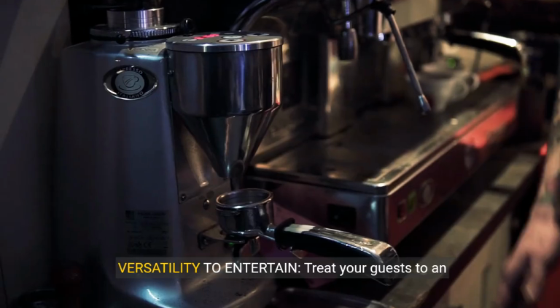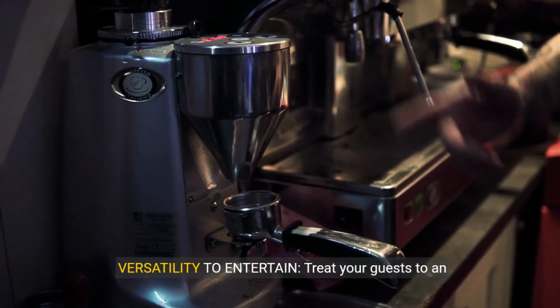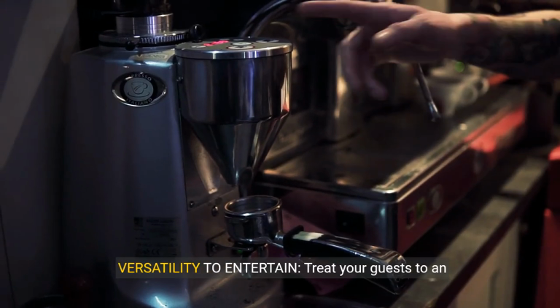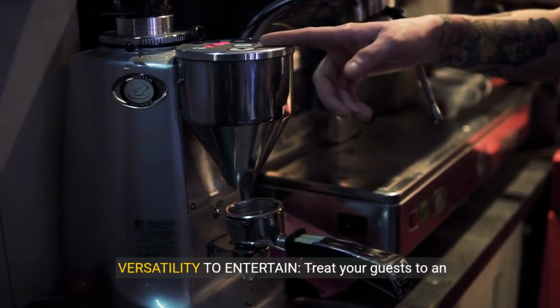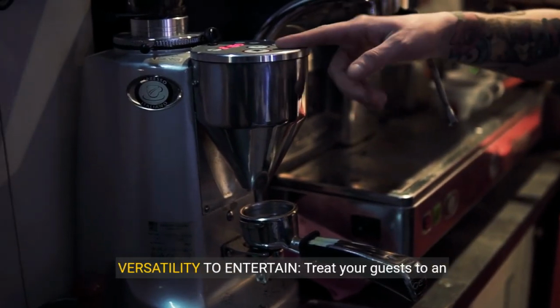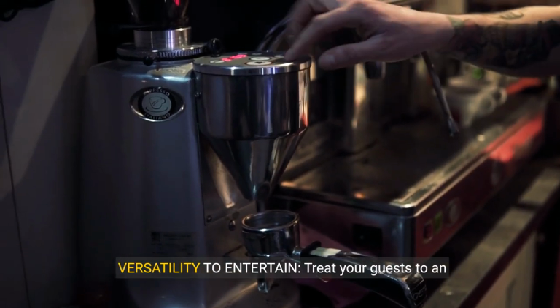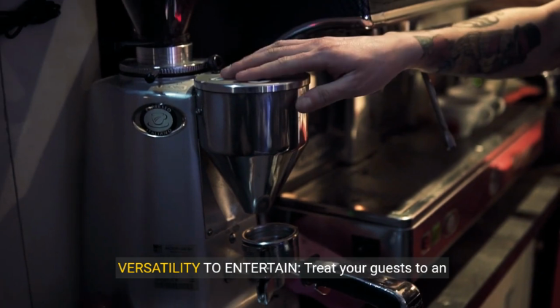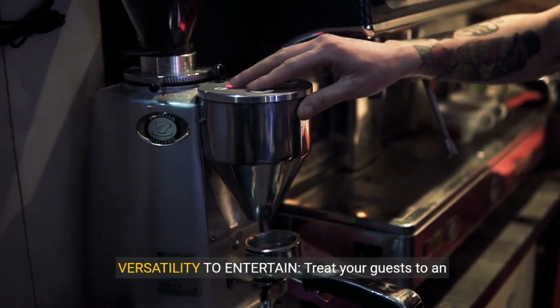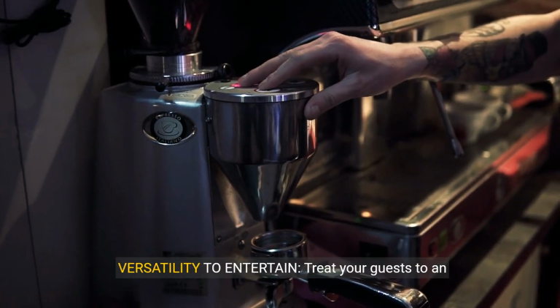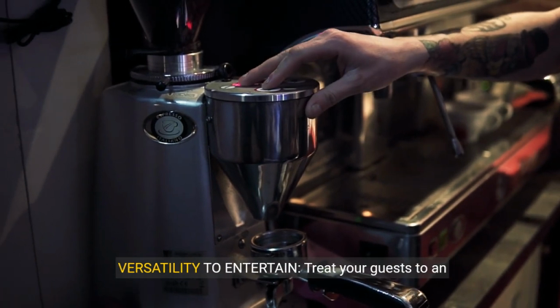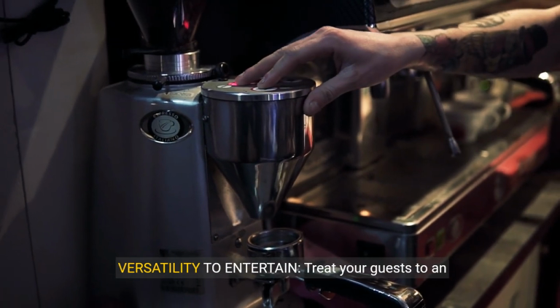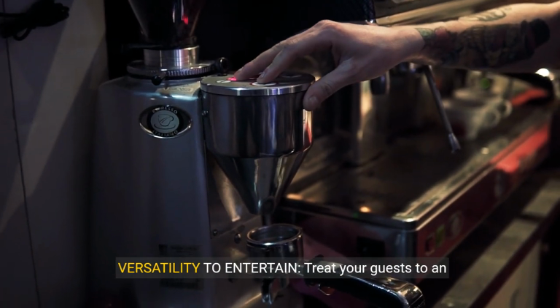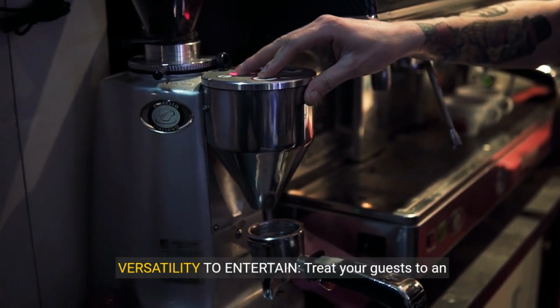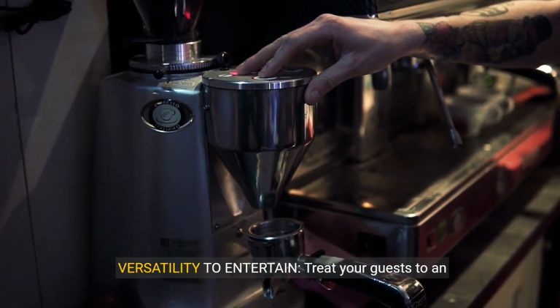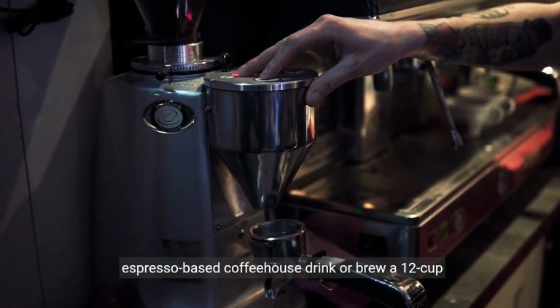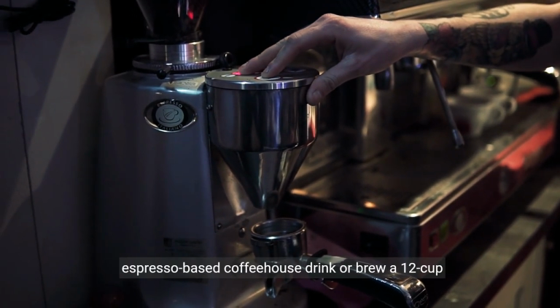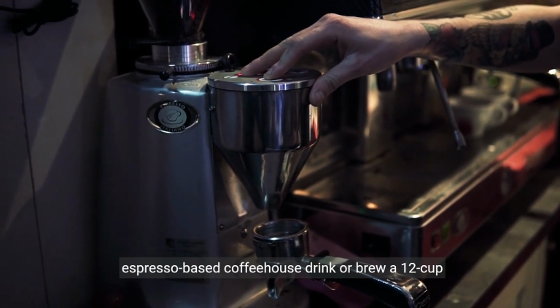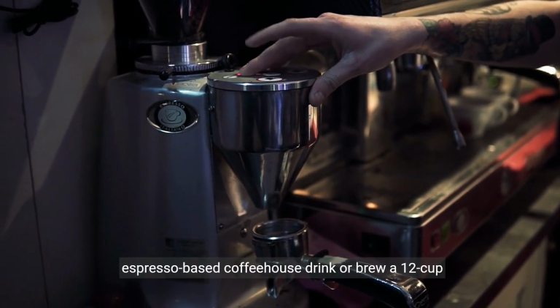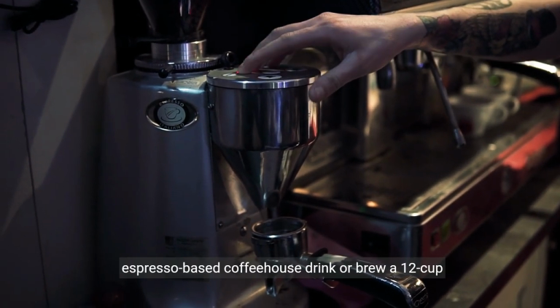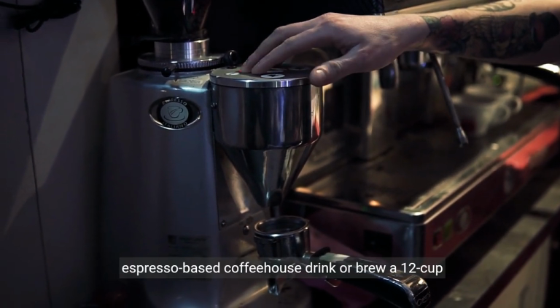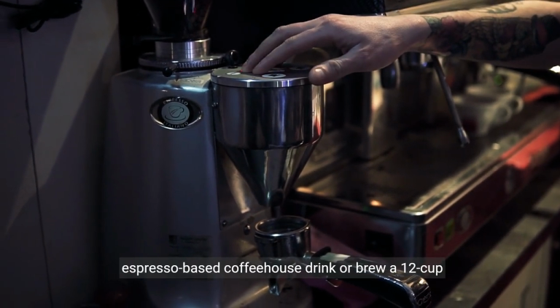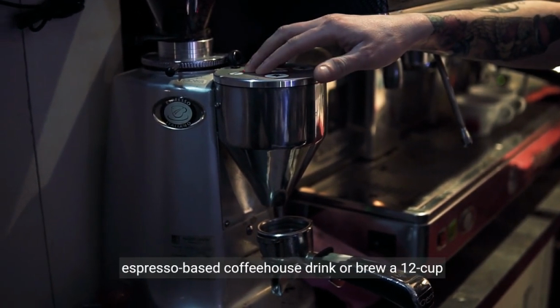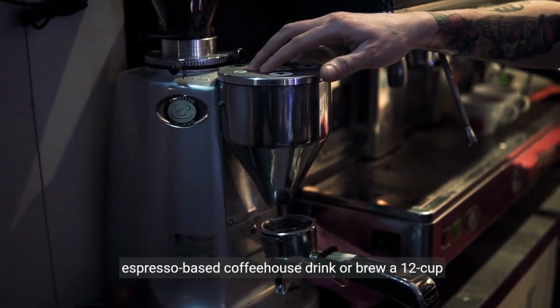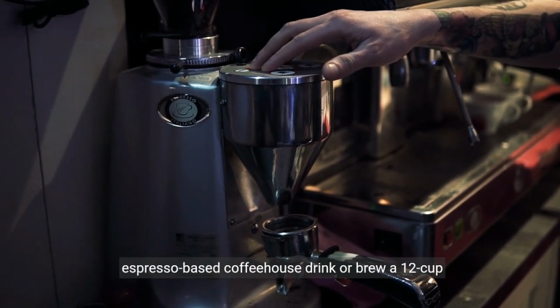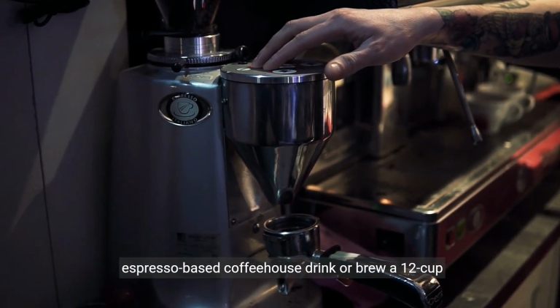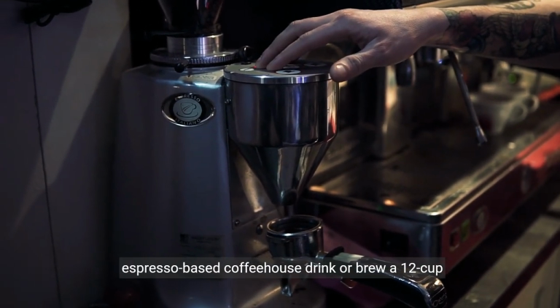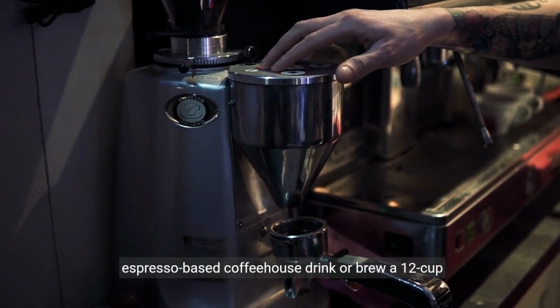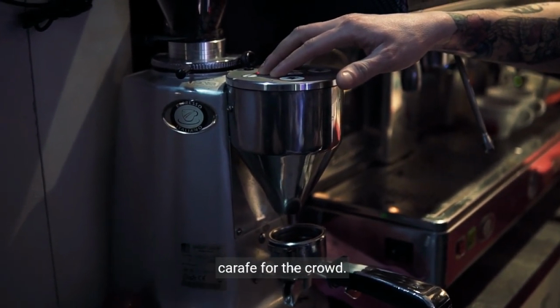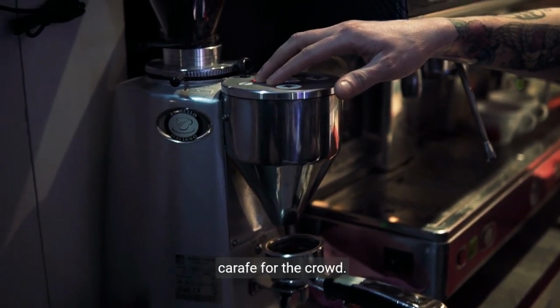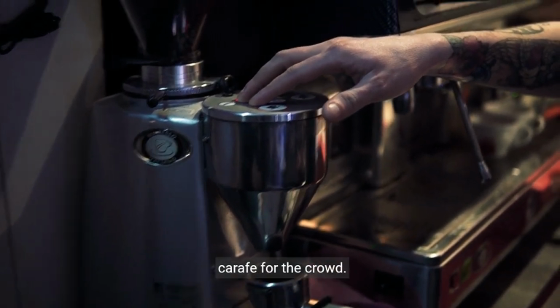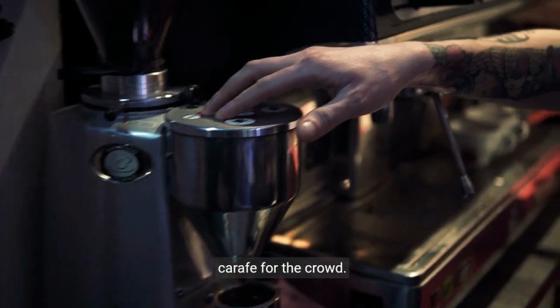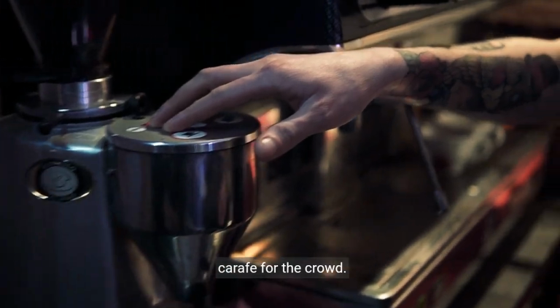Versatility to entertain. Treat your guests to an espresso-based coffeehouse drink or brew a 12-cup carafe for the crowd.